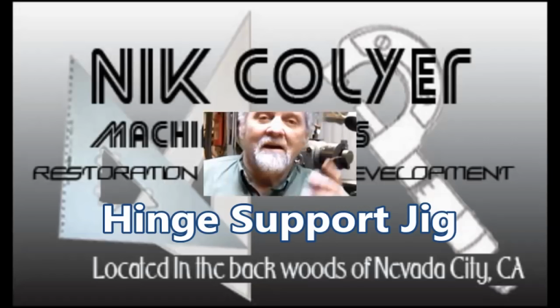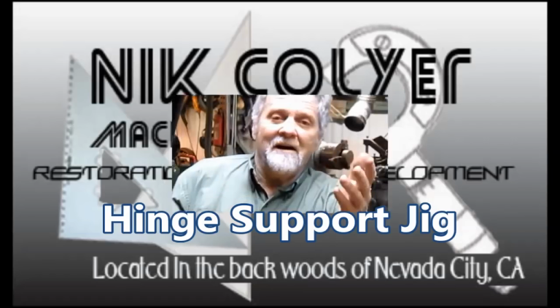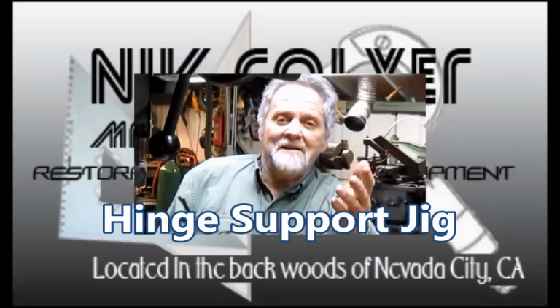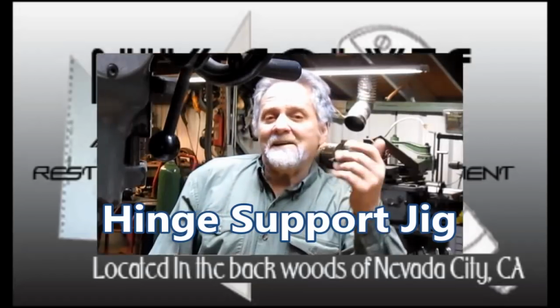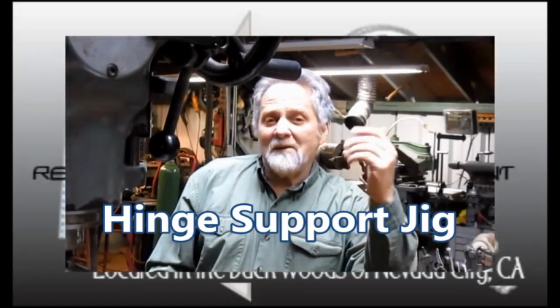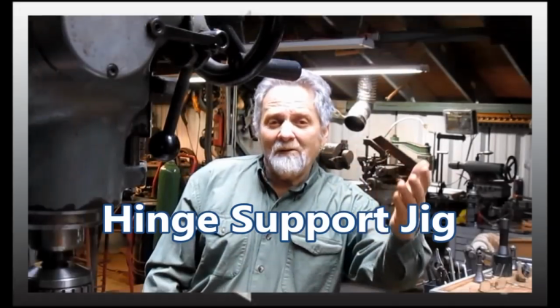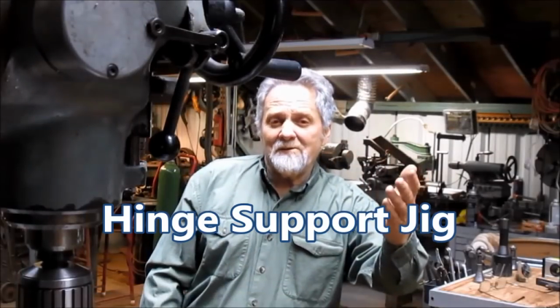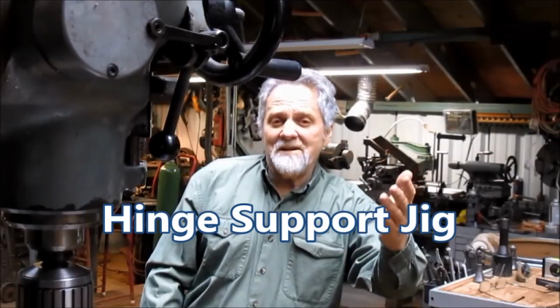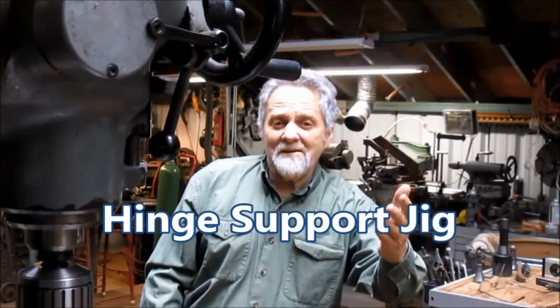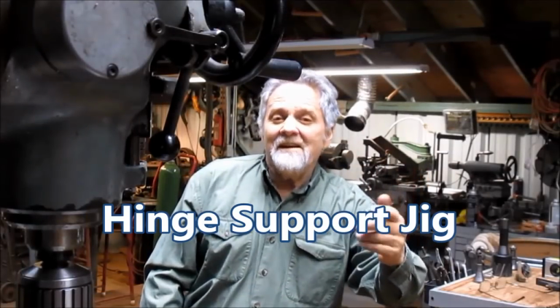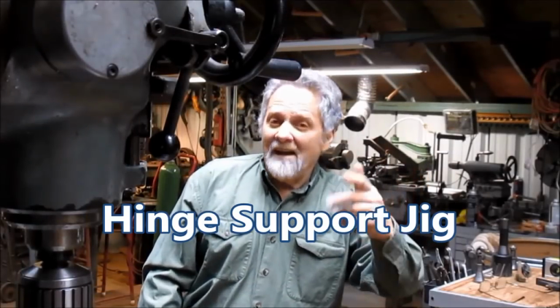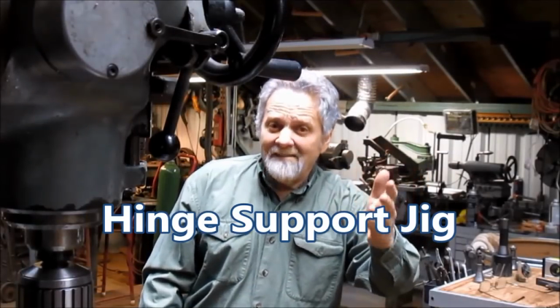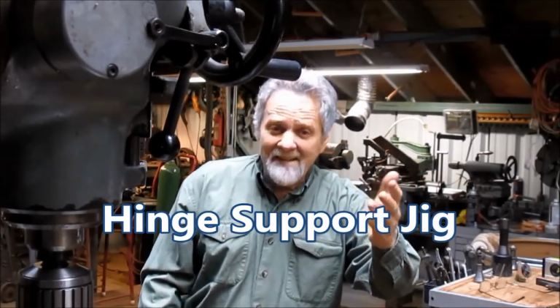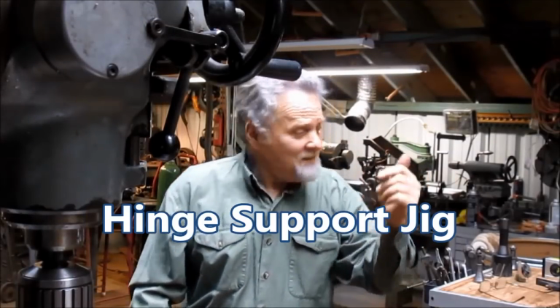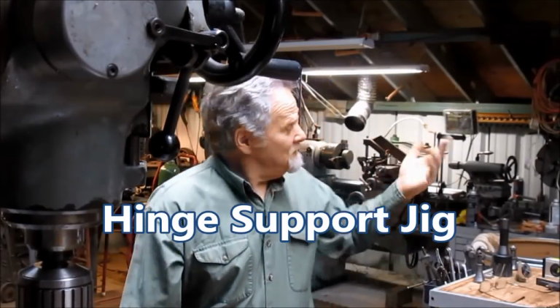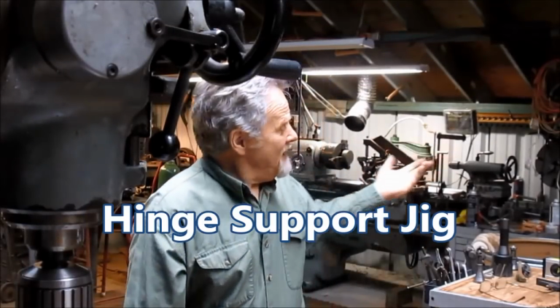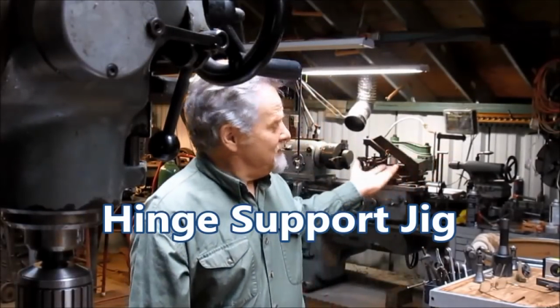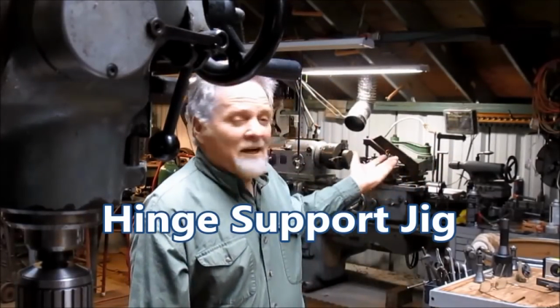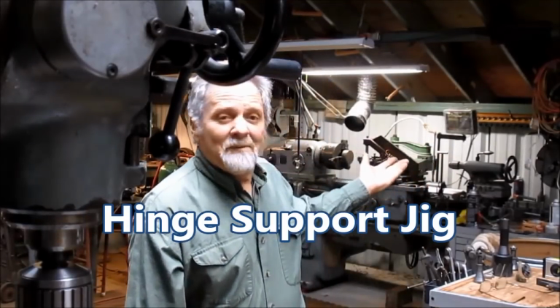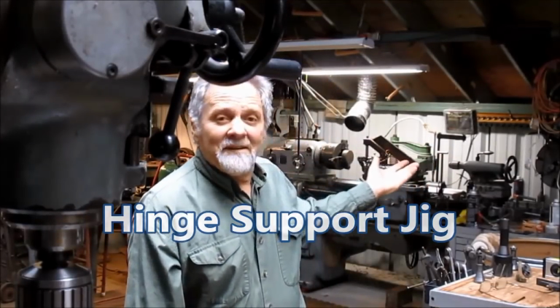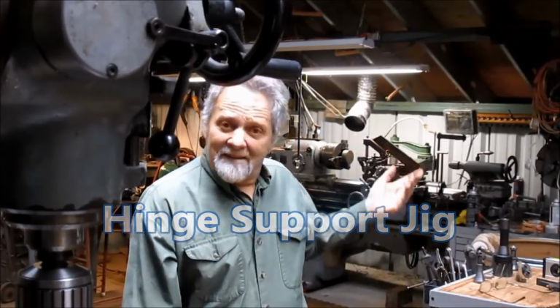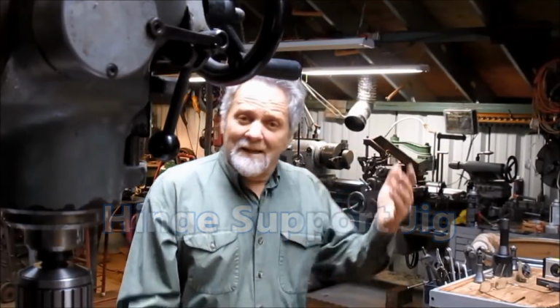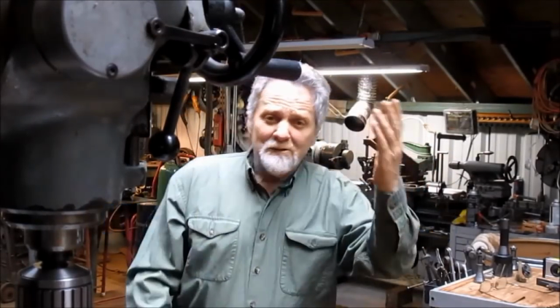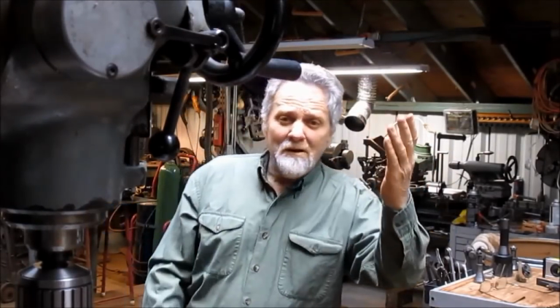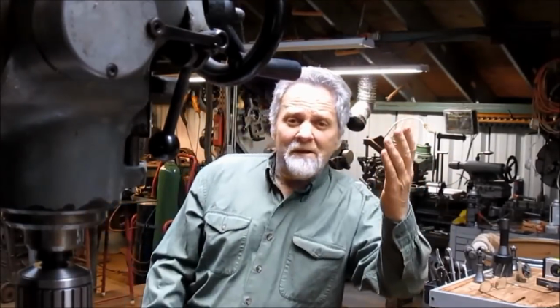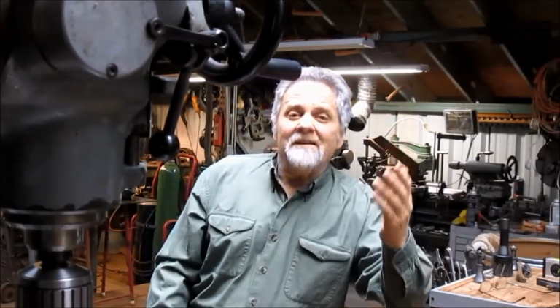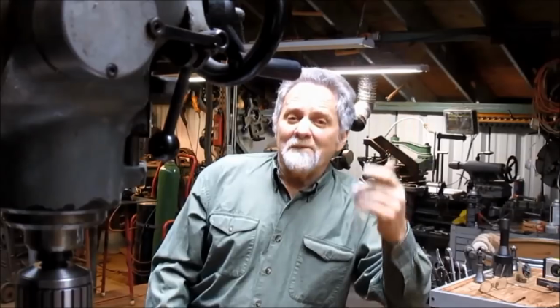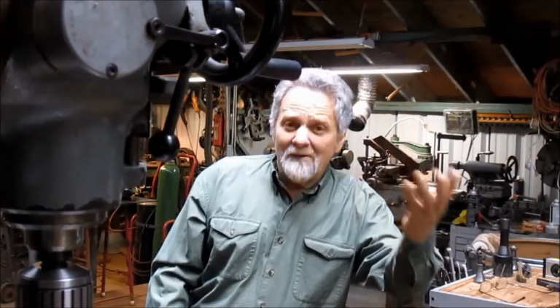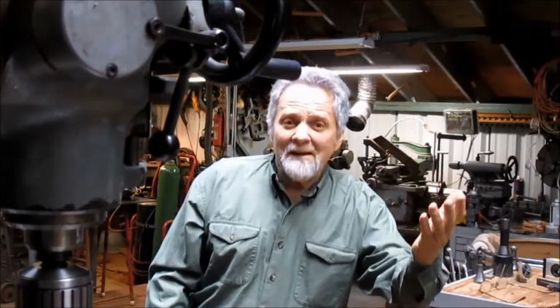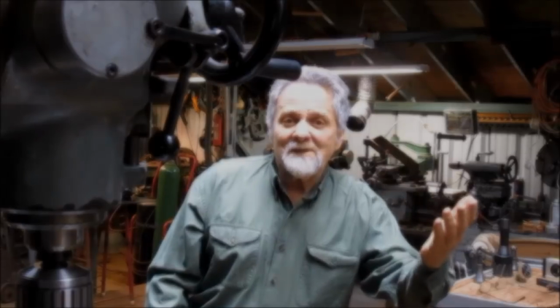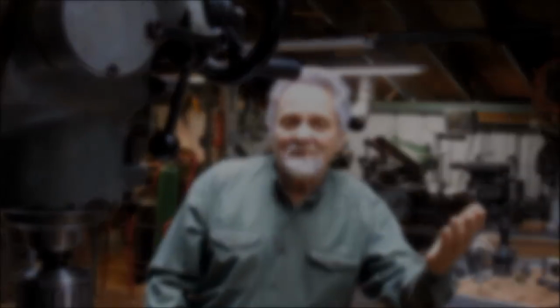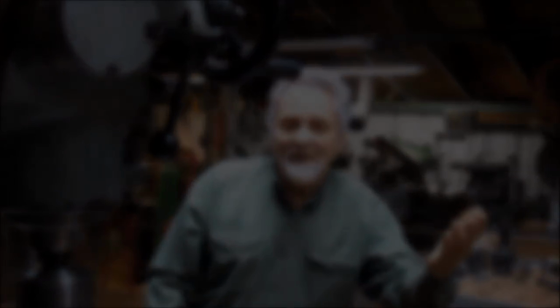Hi, Nick Collier here and this is my shop. Come join me, we'll have some fun.